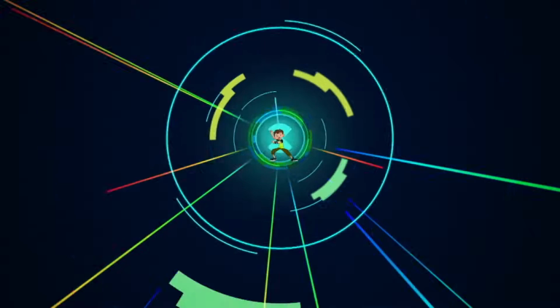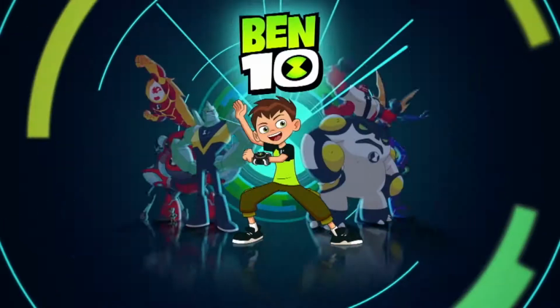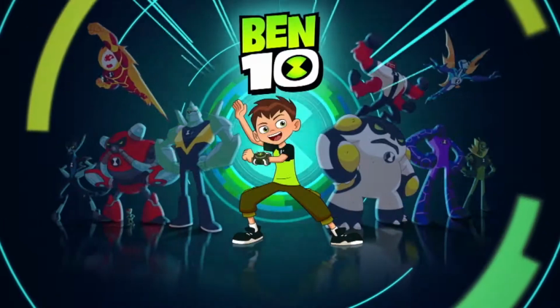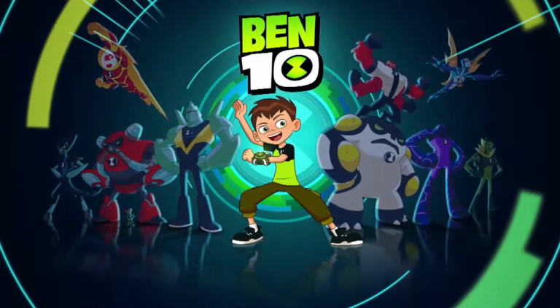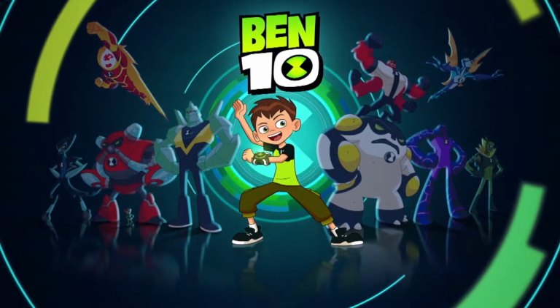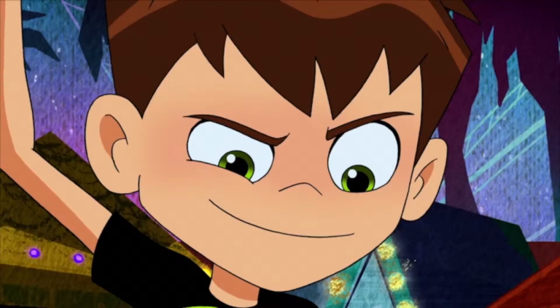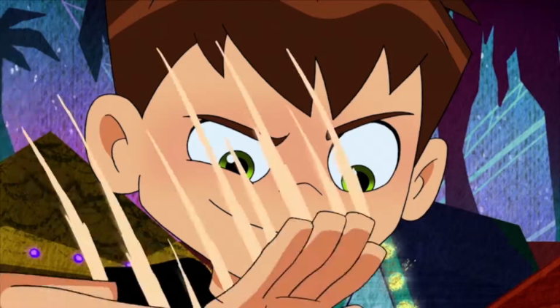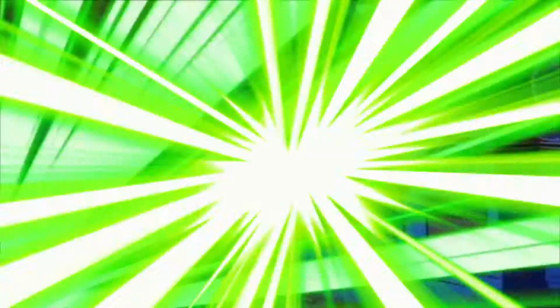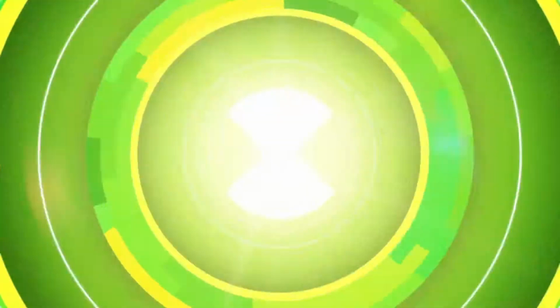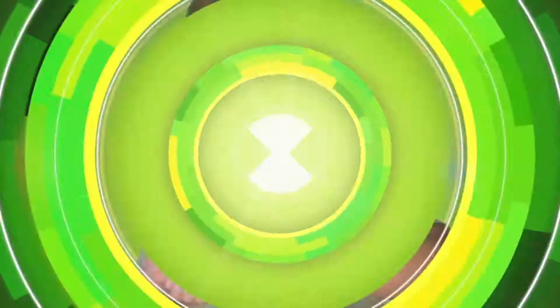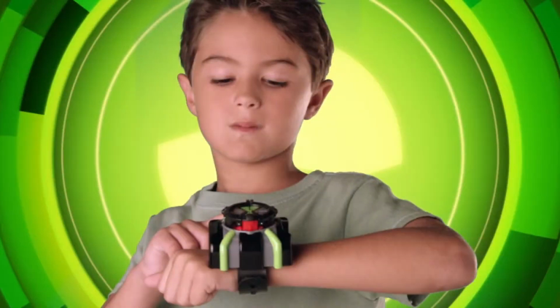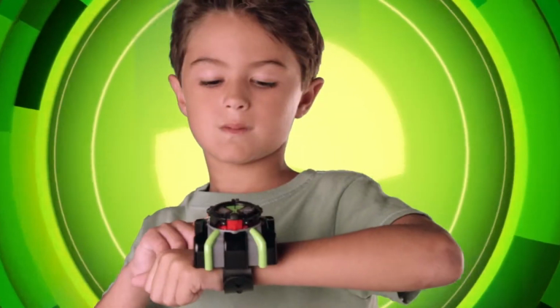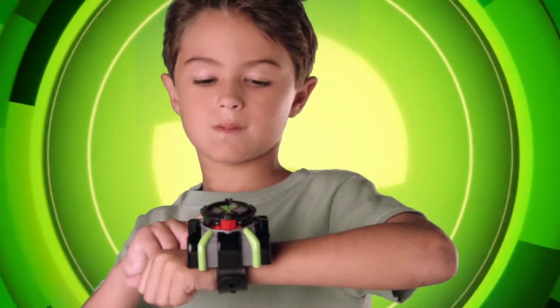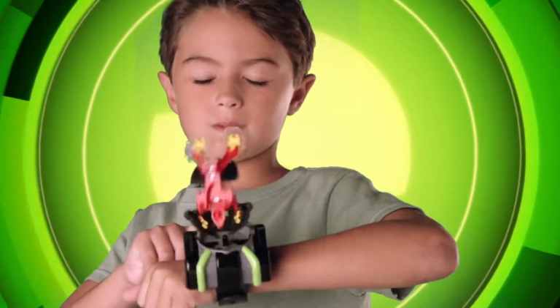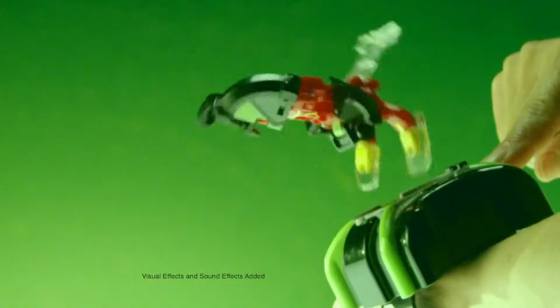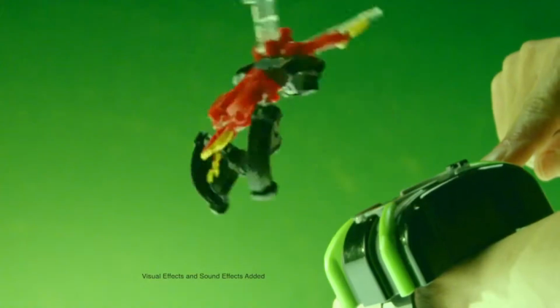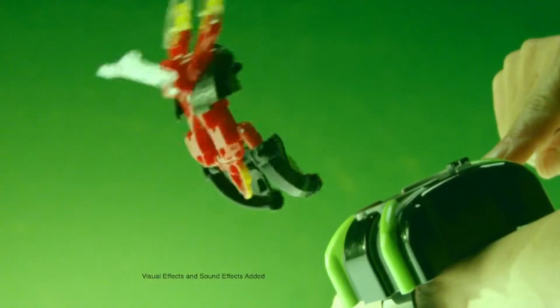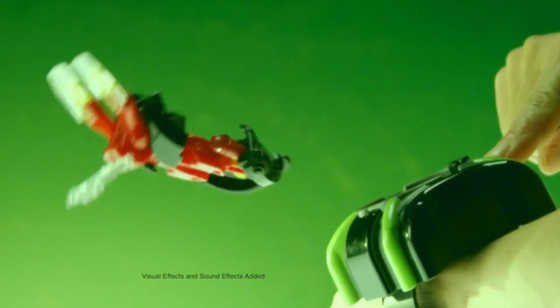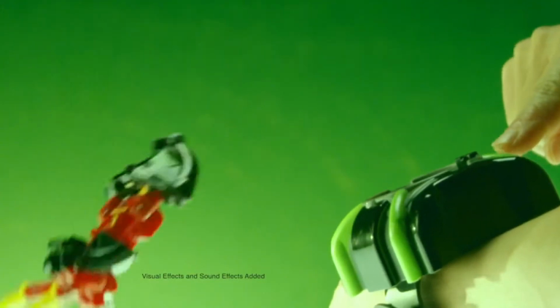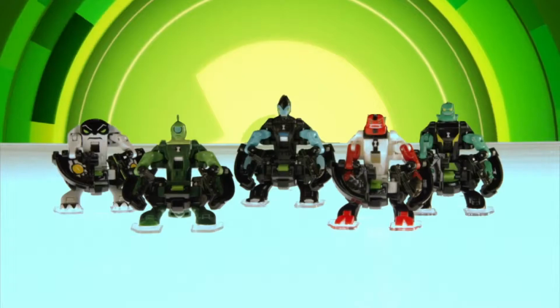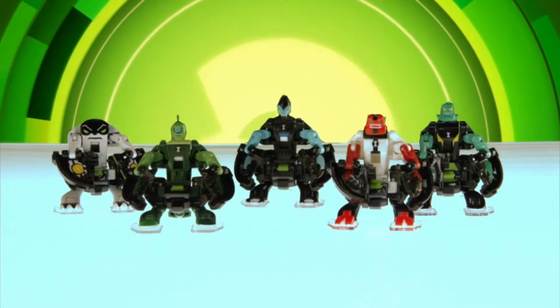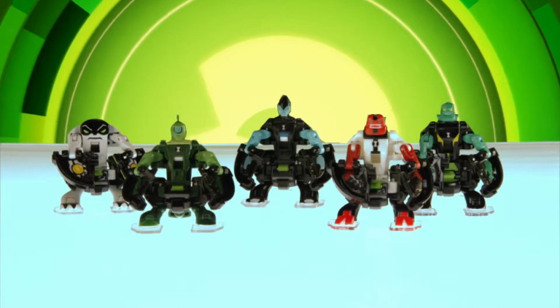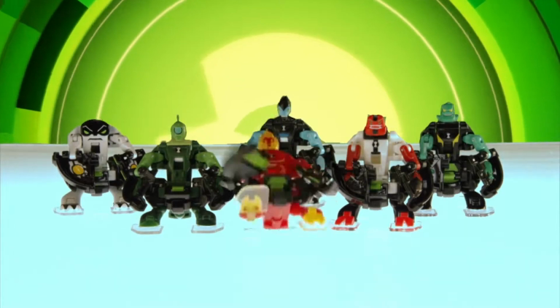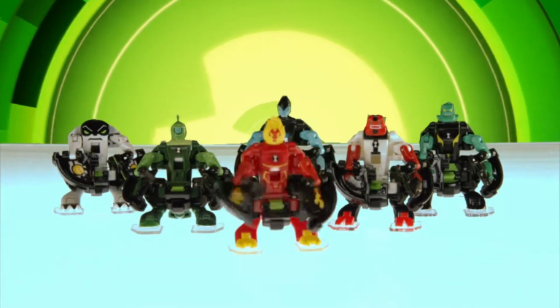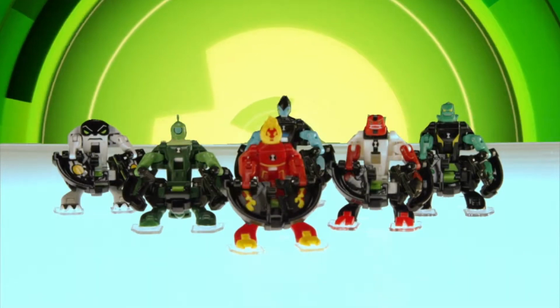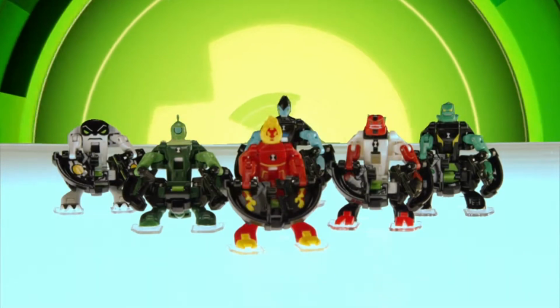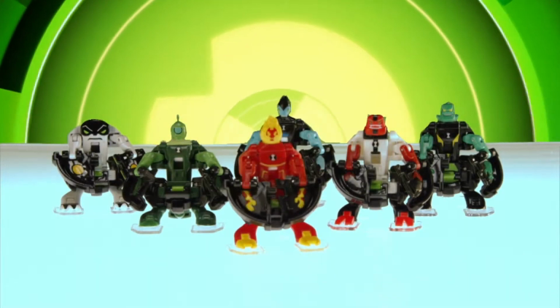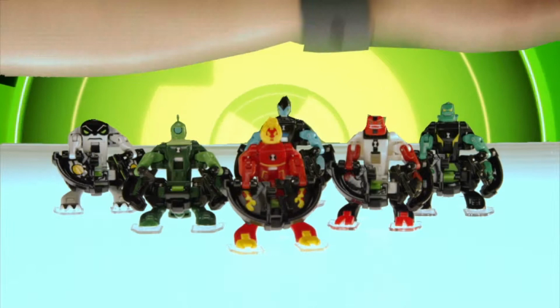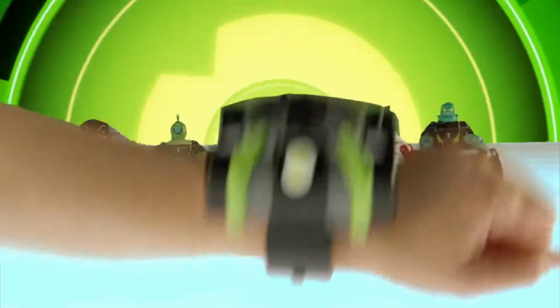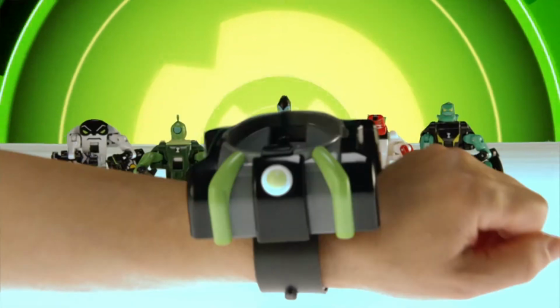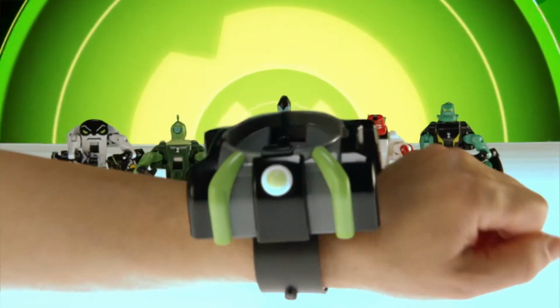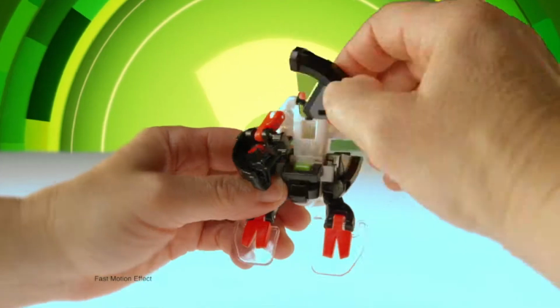It's hero time! Ben has a new trick up his sleeve: the Ben 10 Omni Launch Battle Figures and the Omnitrix Launcher.